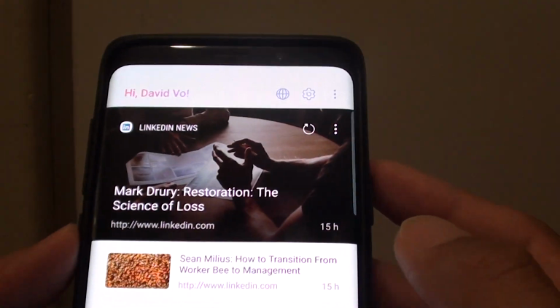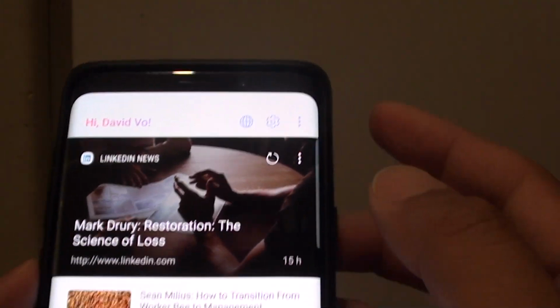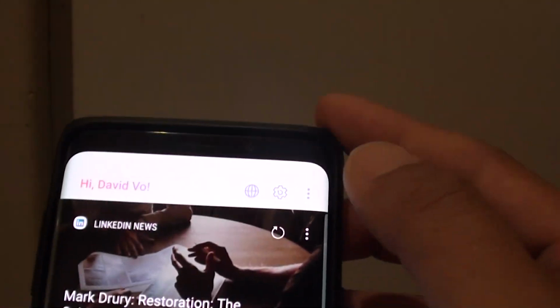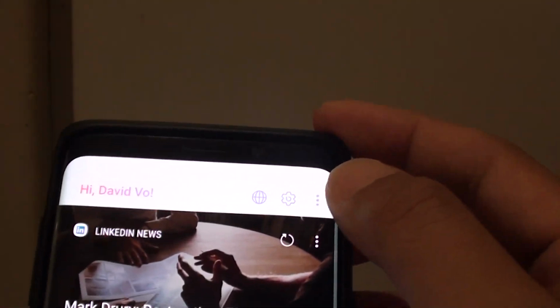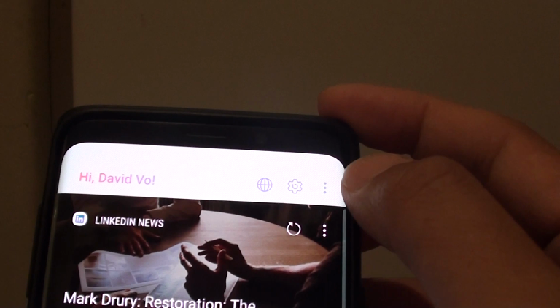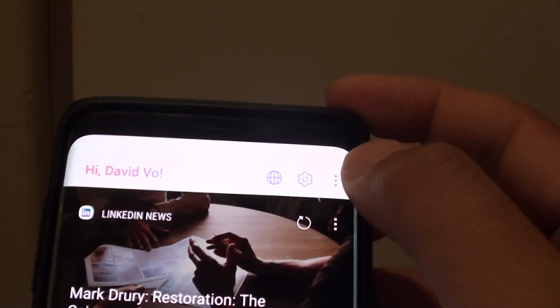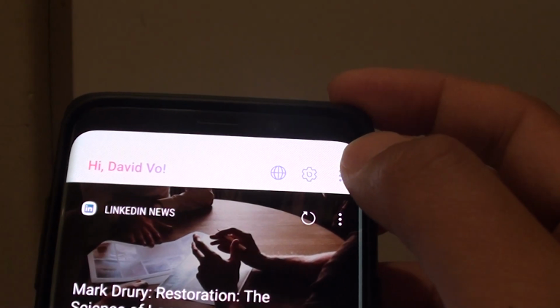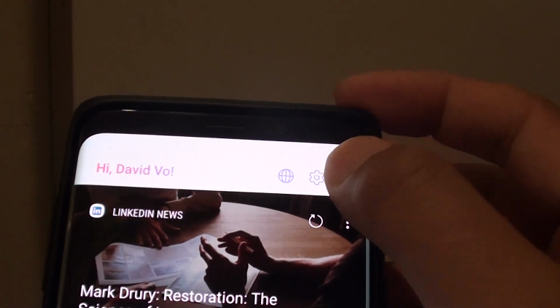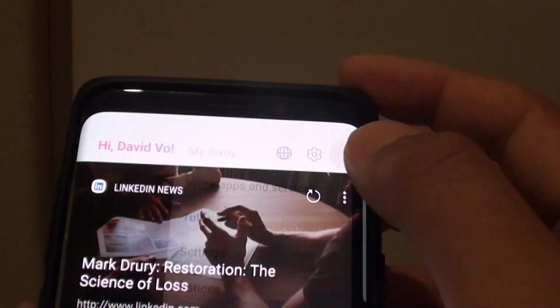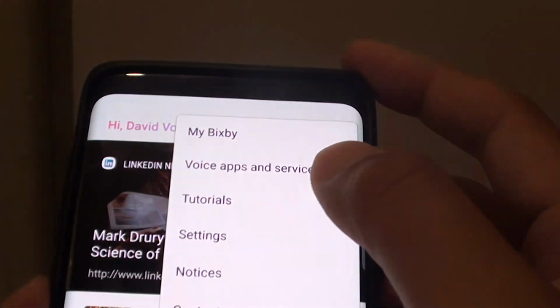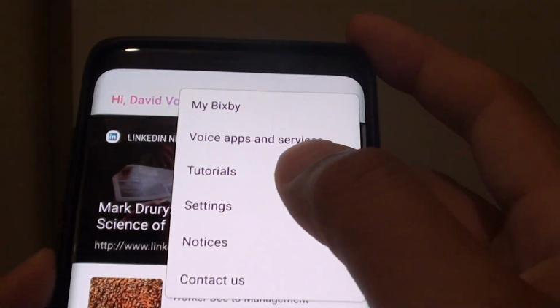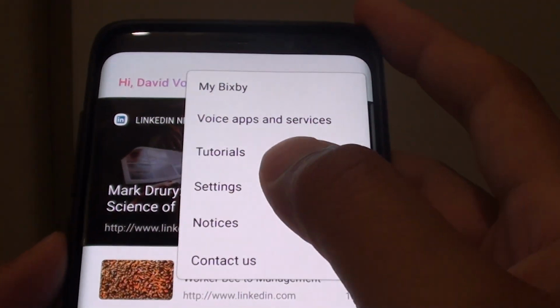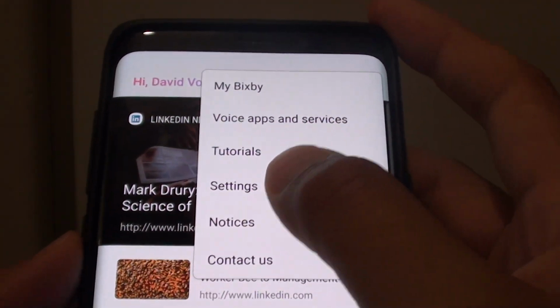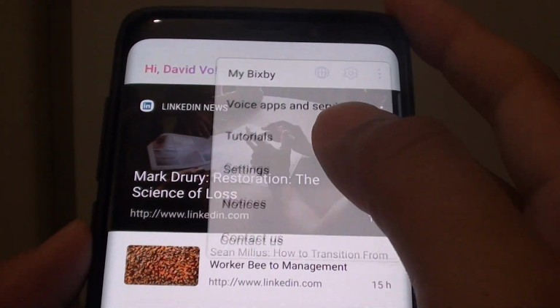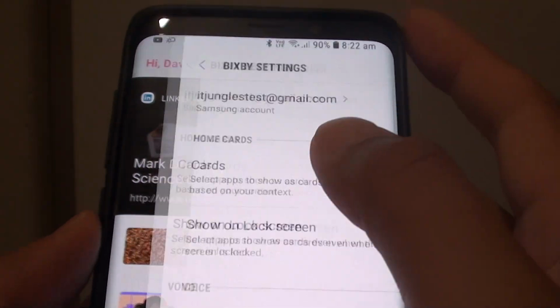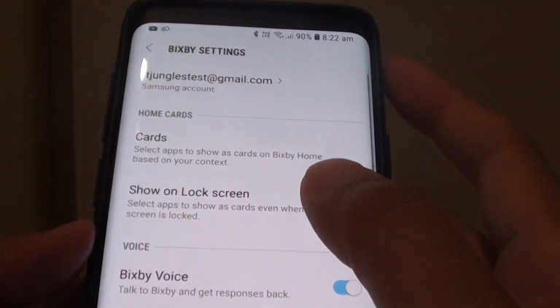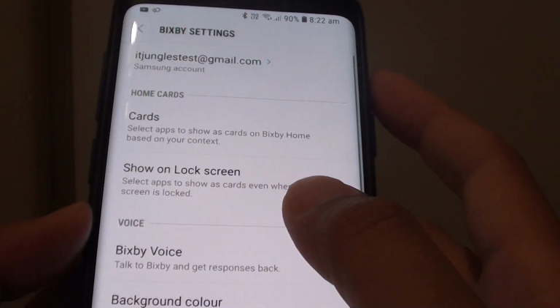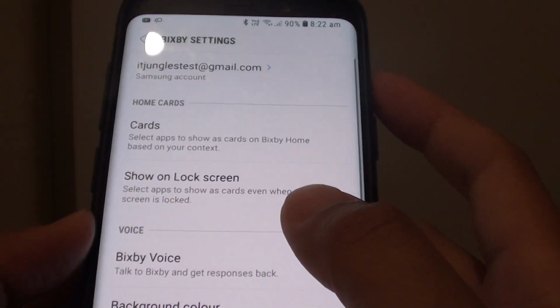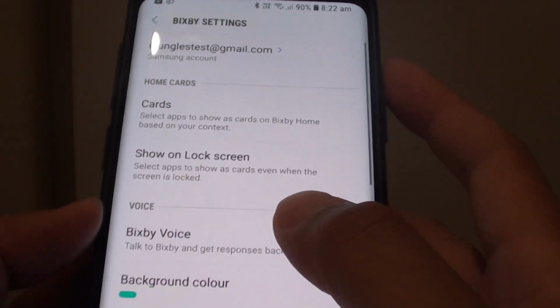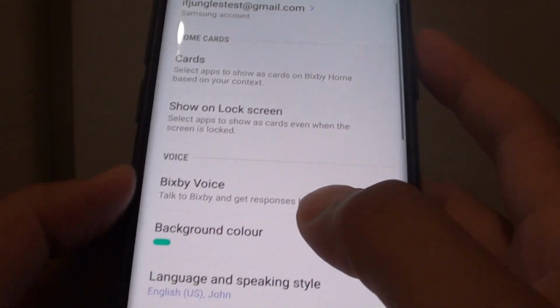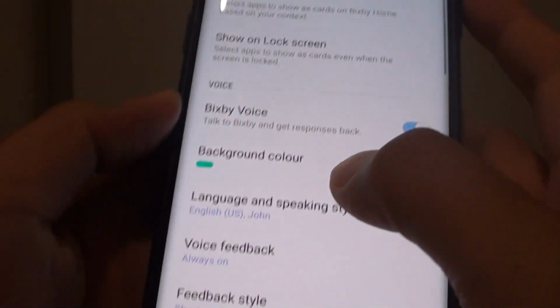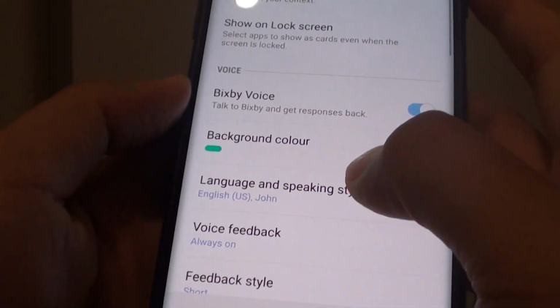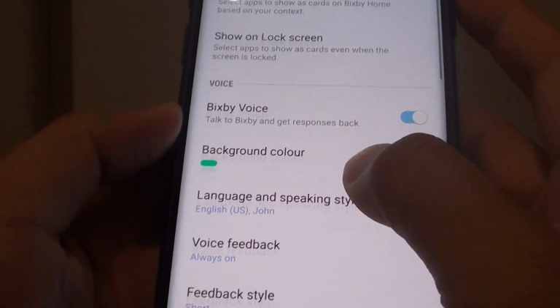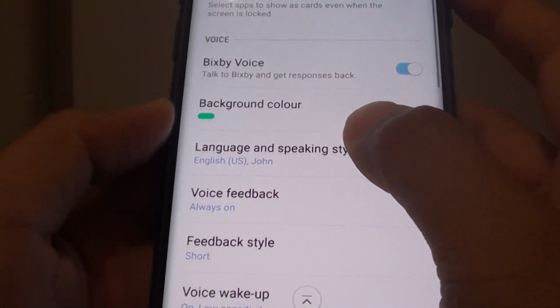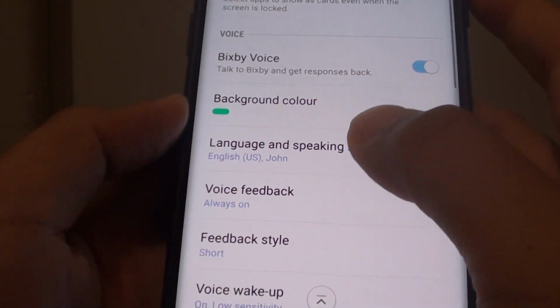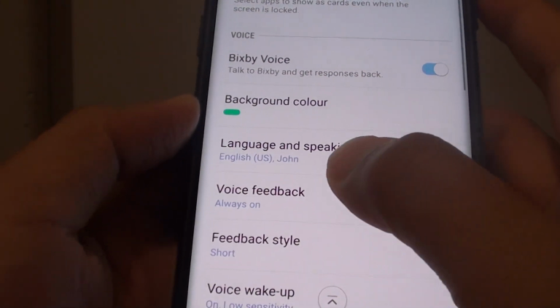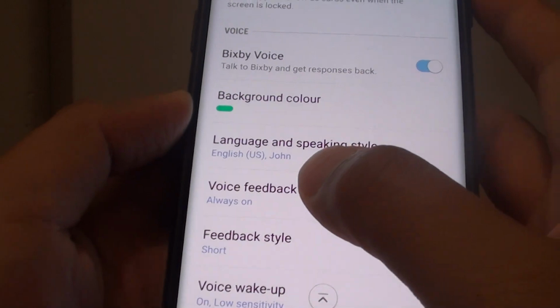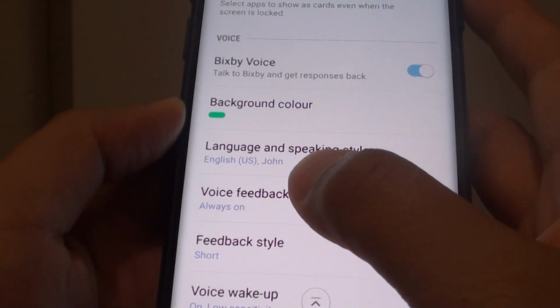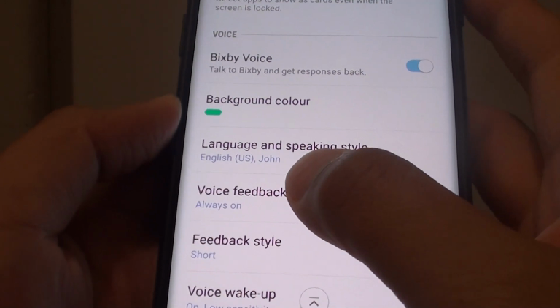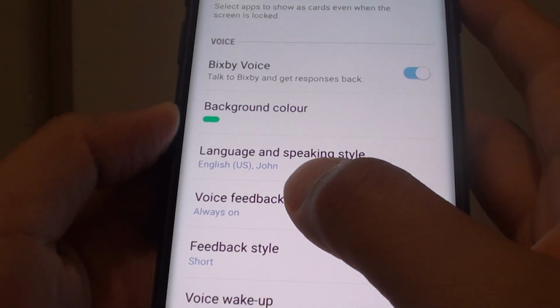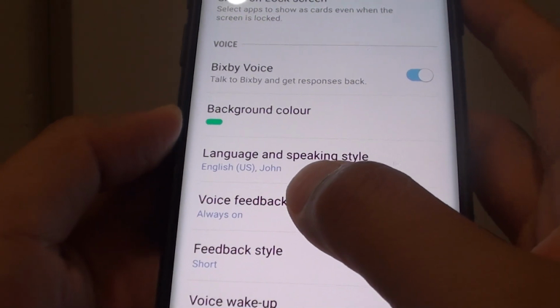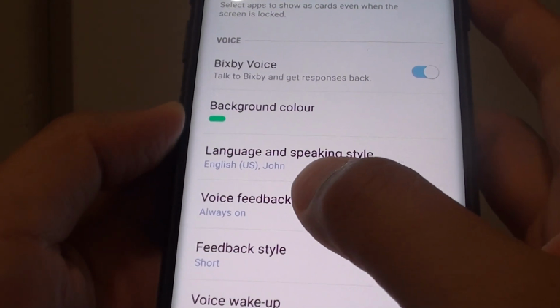From here, choose the More Options button and choose Settings. In Settings, go down and tap on Voice Feedback.